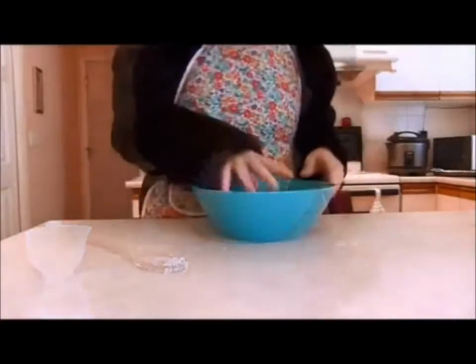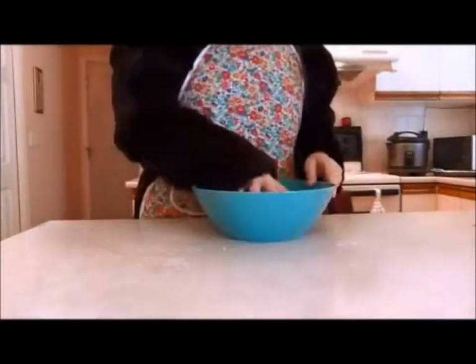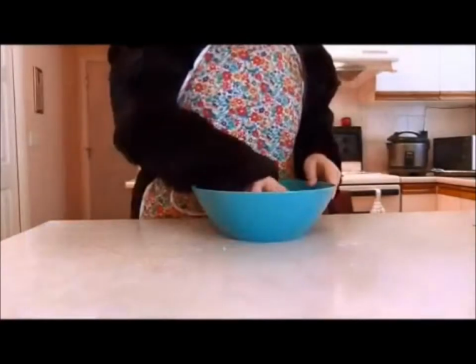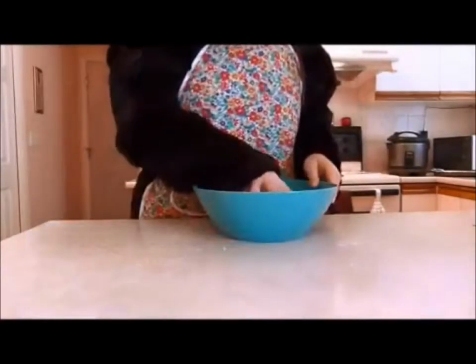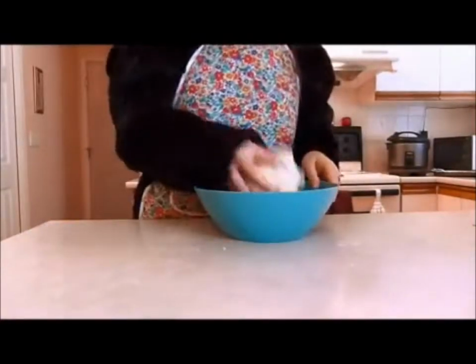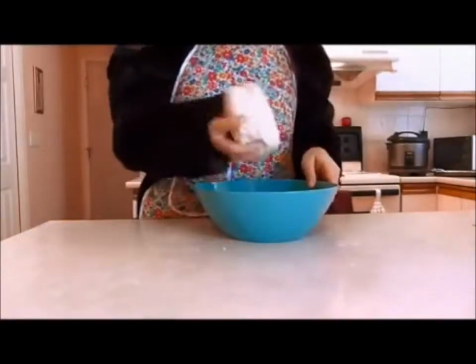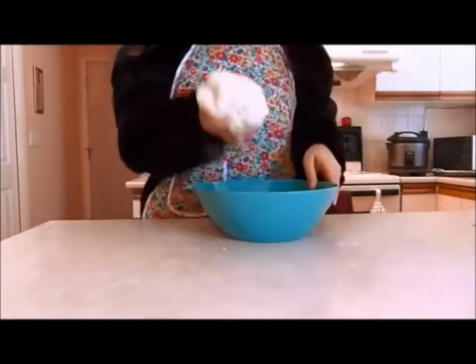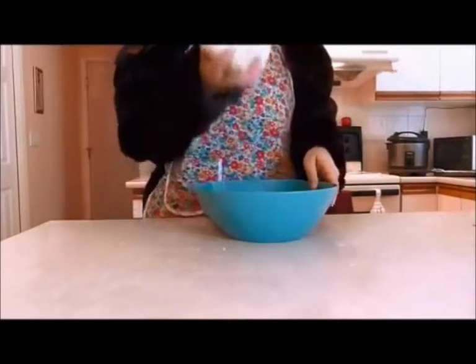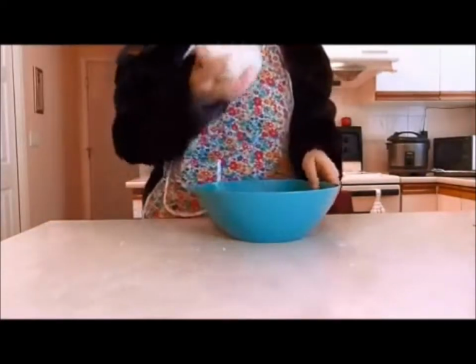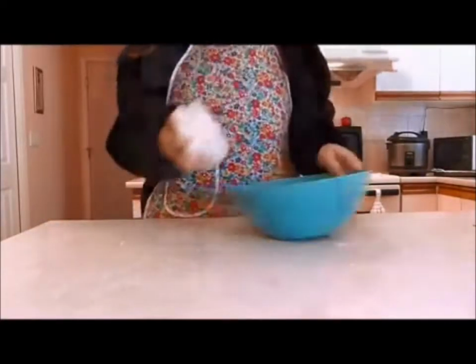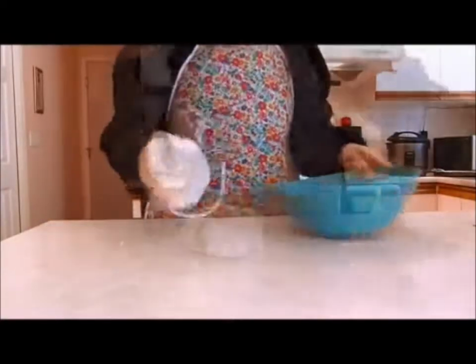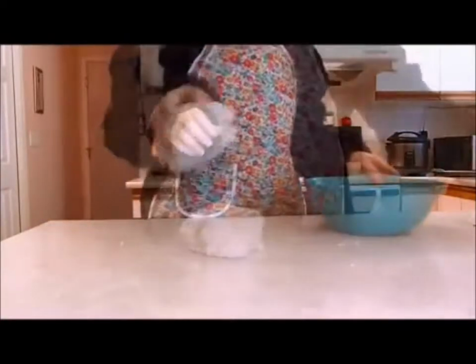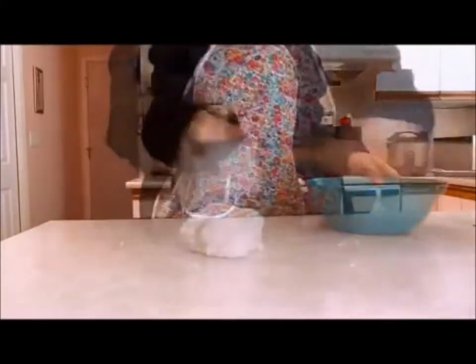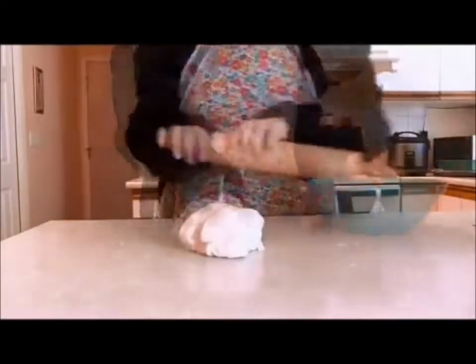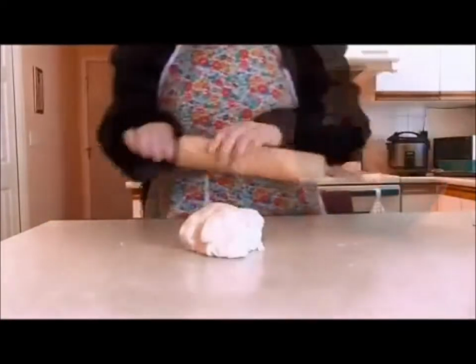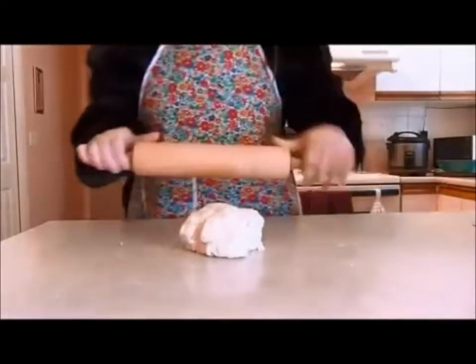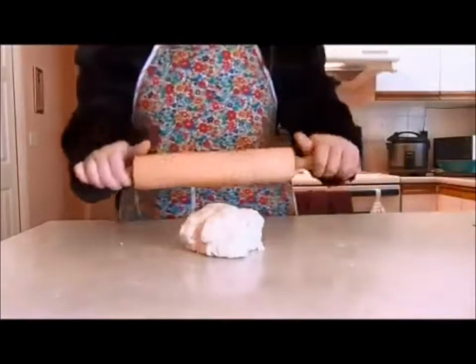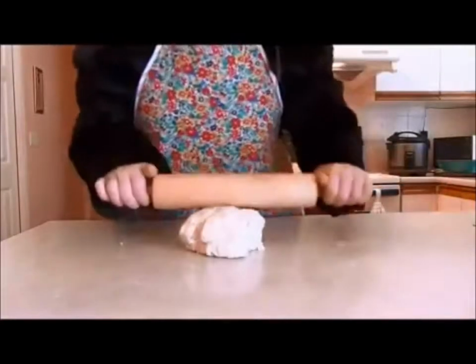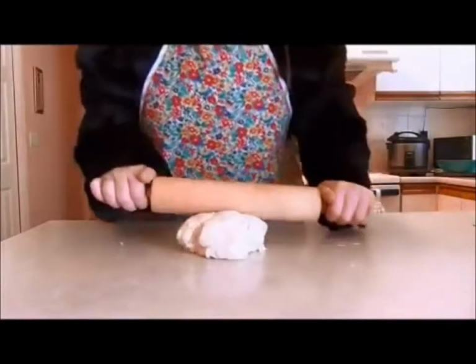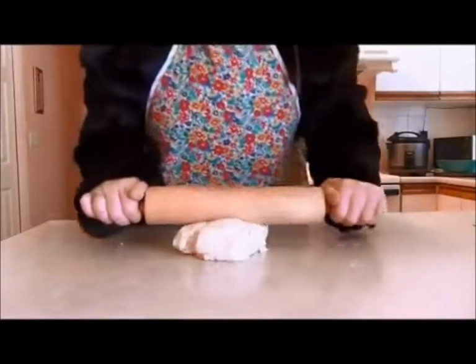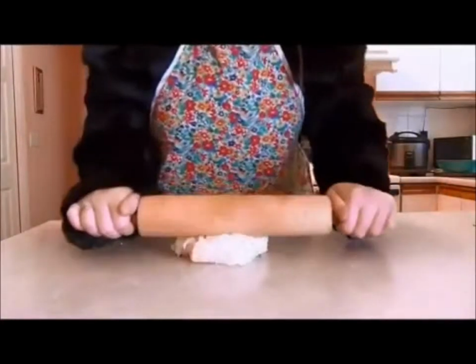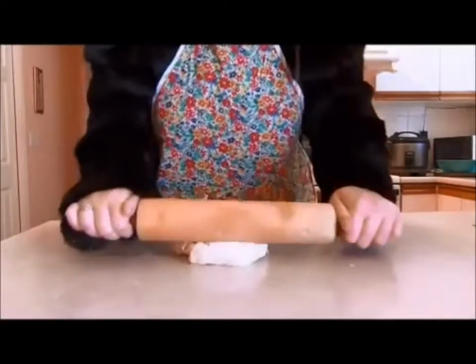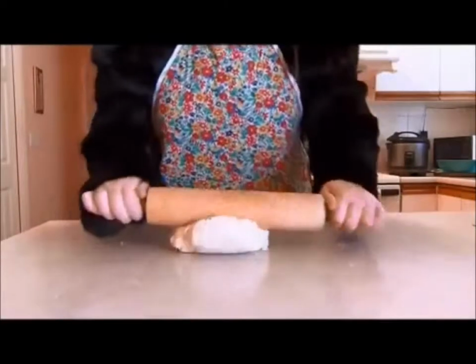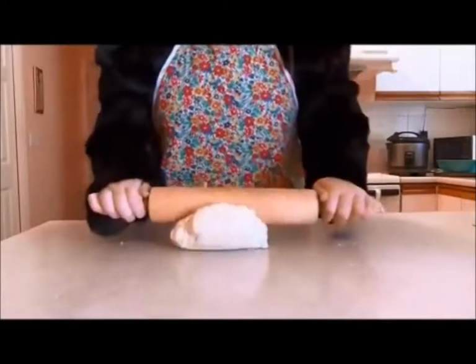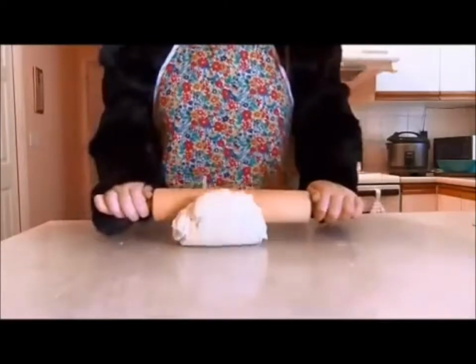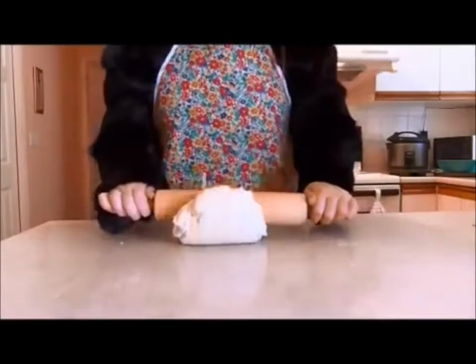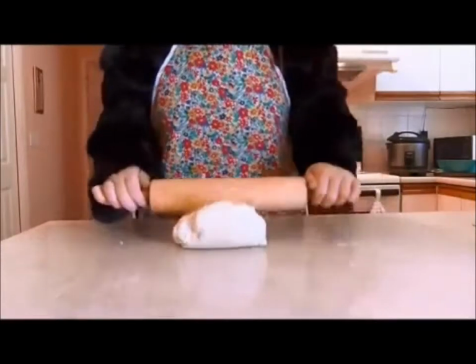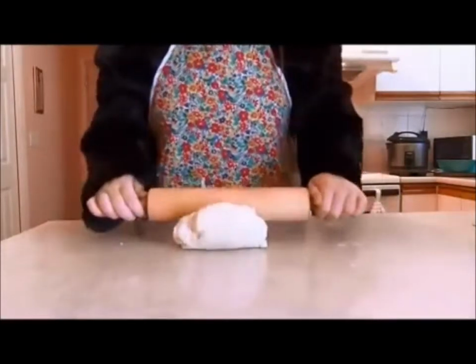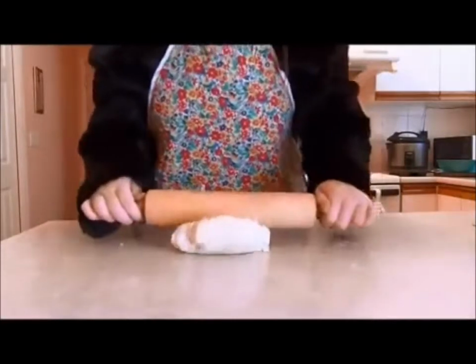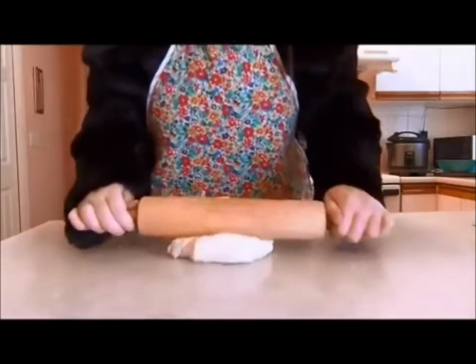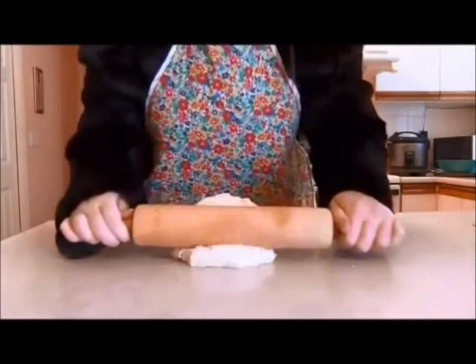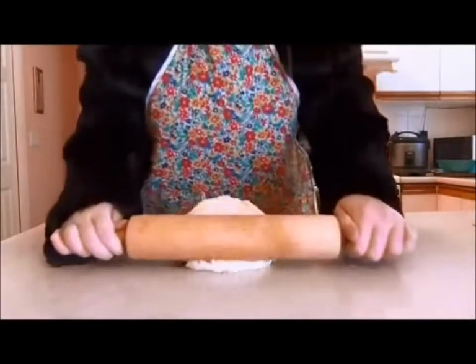Now take your good stiff dough and roll it out into a rectangle.